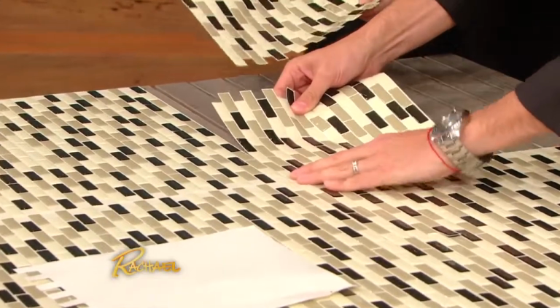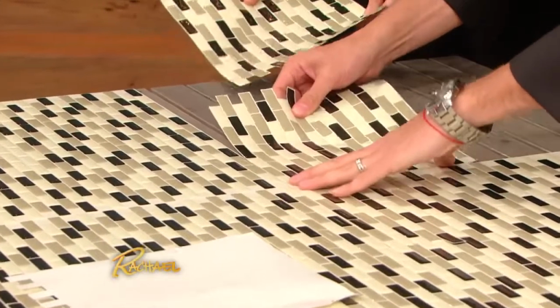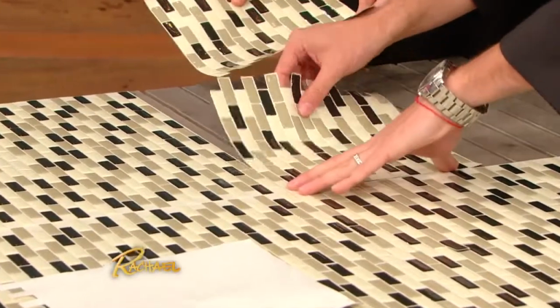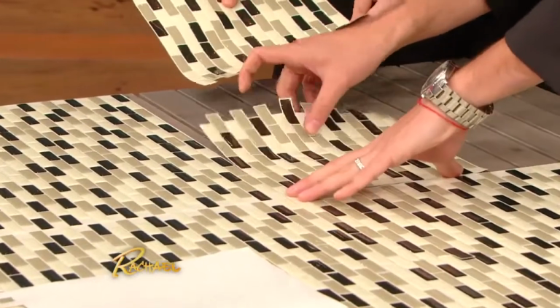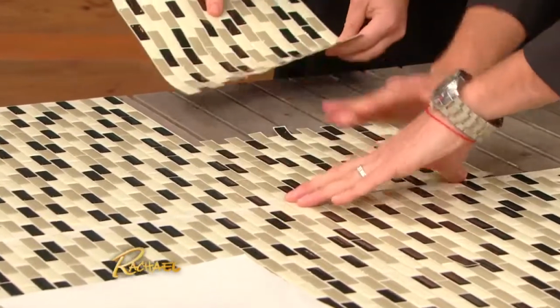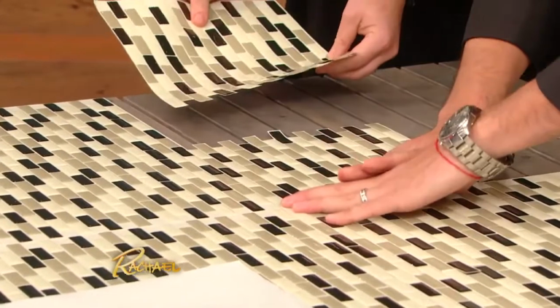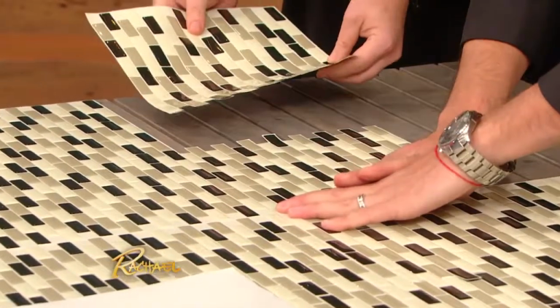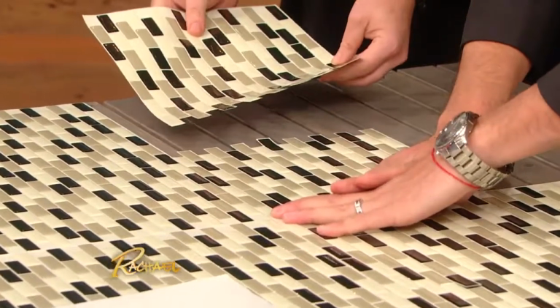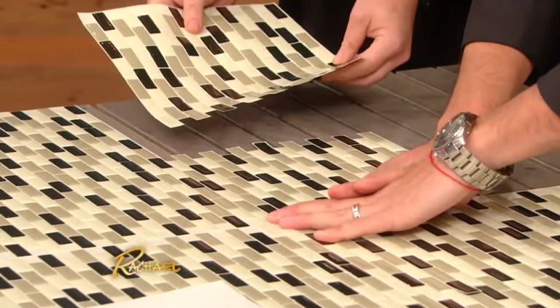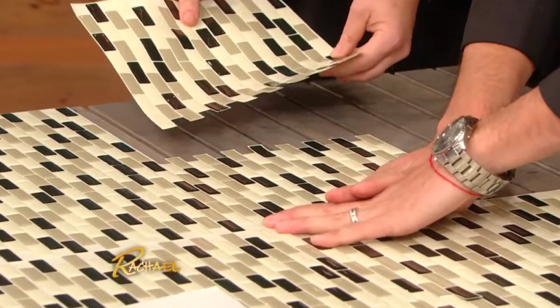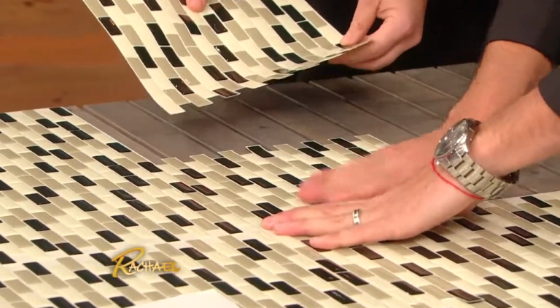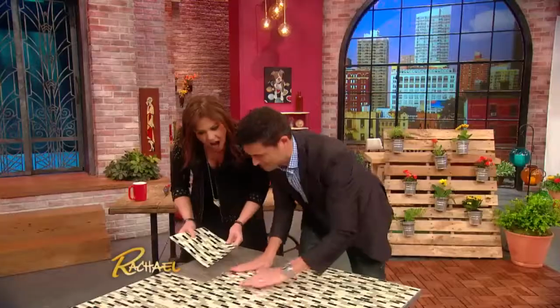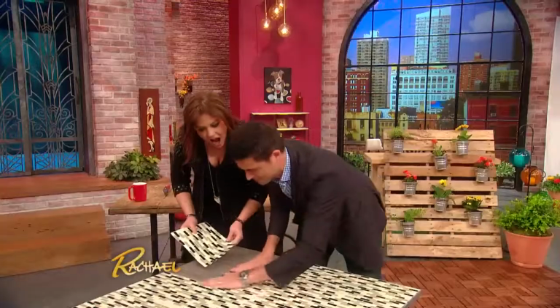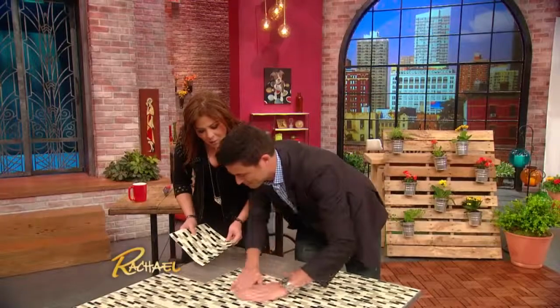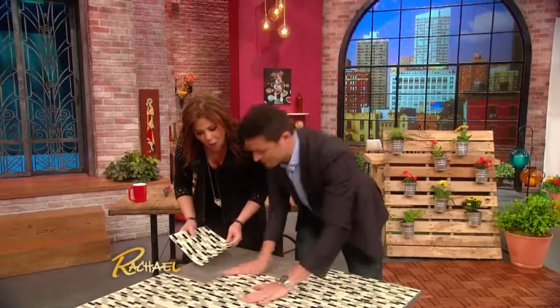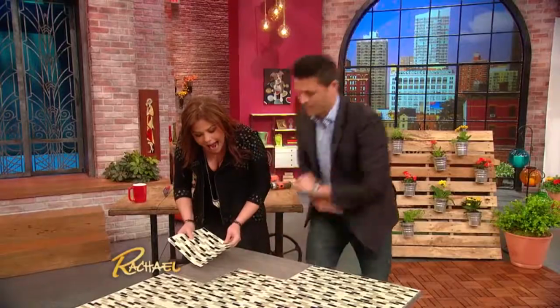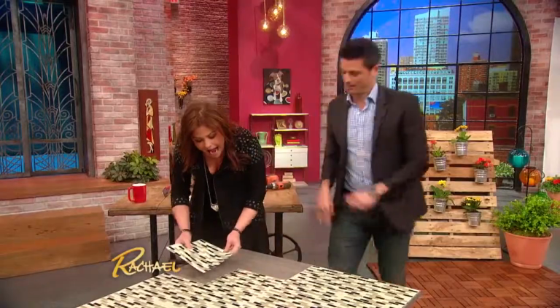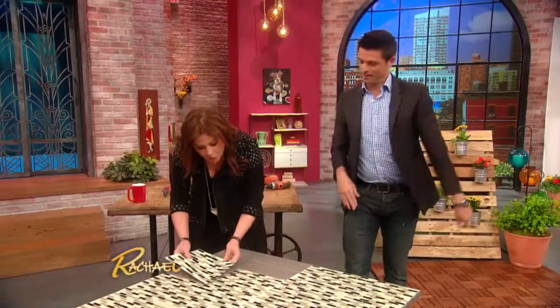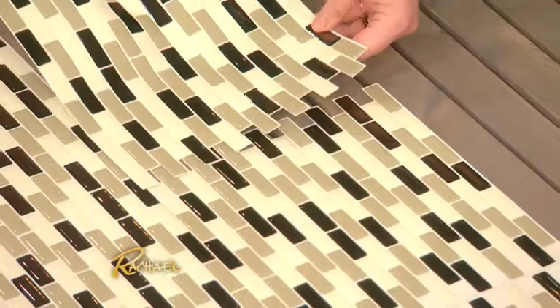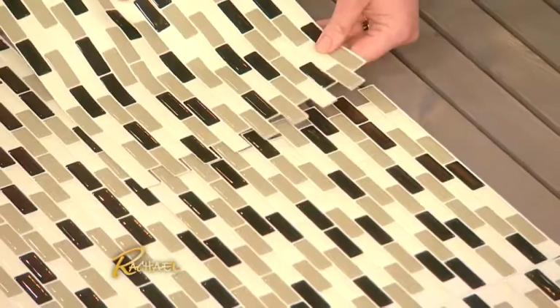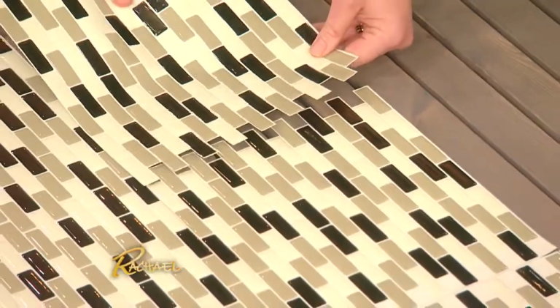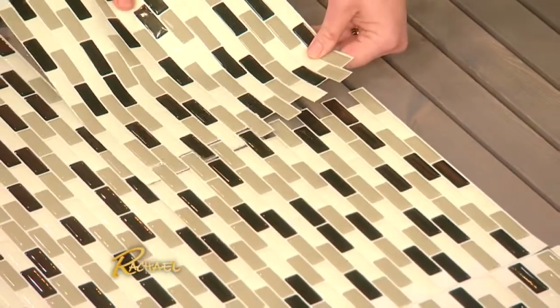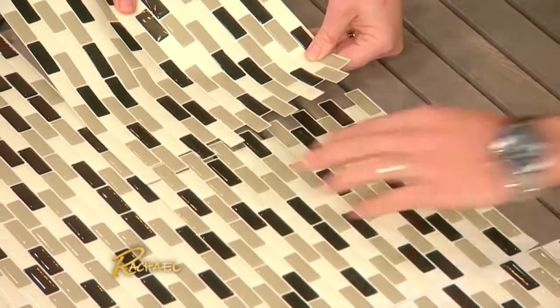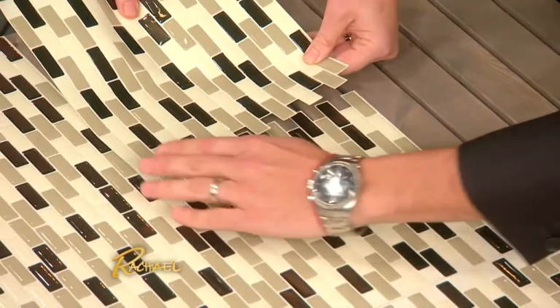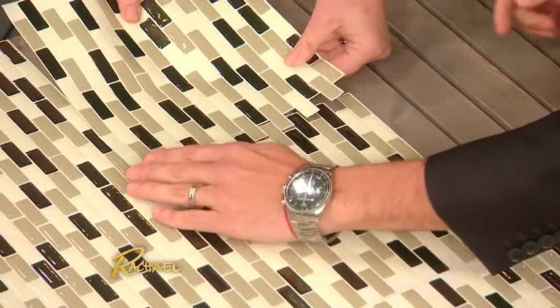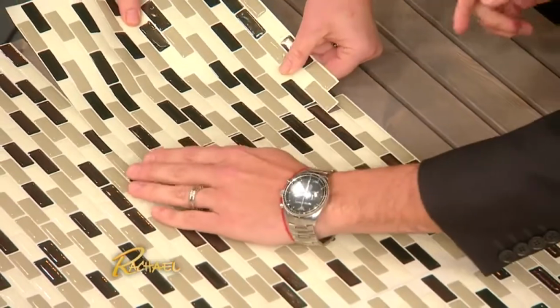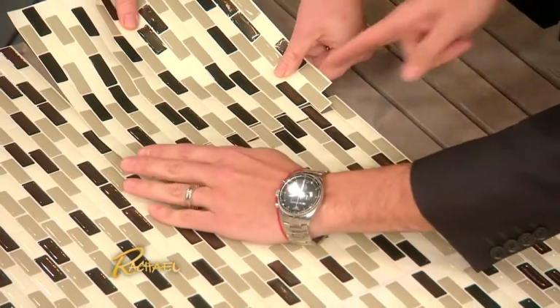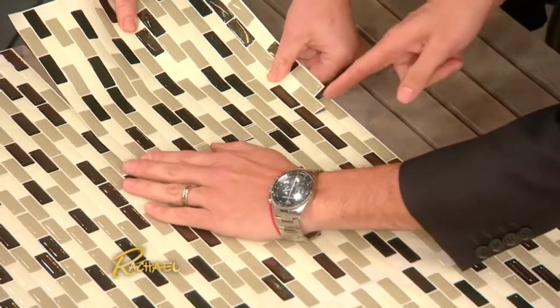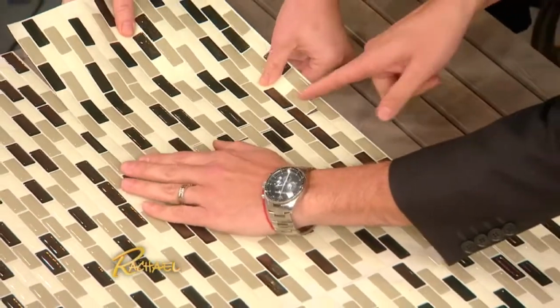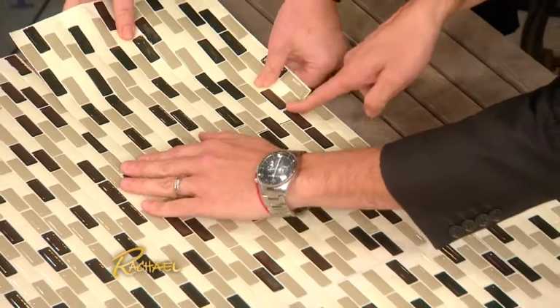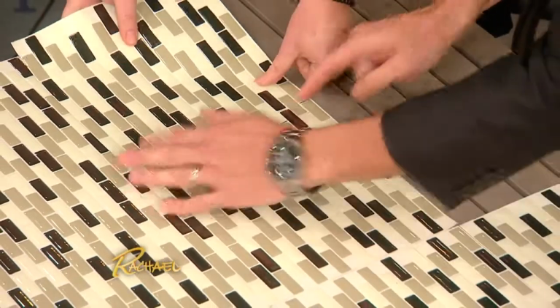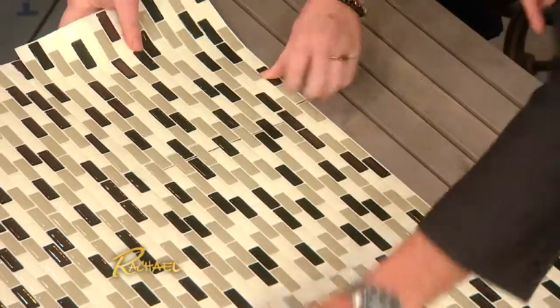You know what these are? These are backsplash tiles, so they're waterproof. It's like a table covering too — very nice.